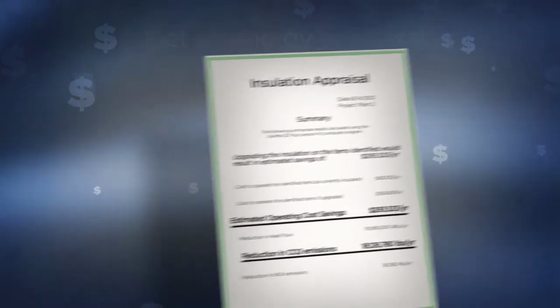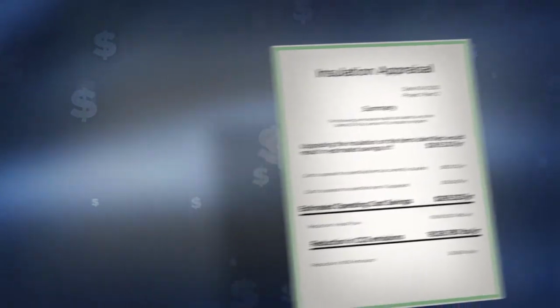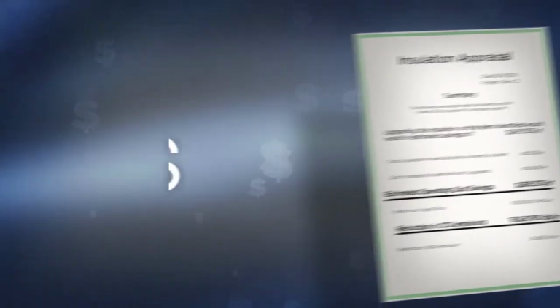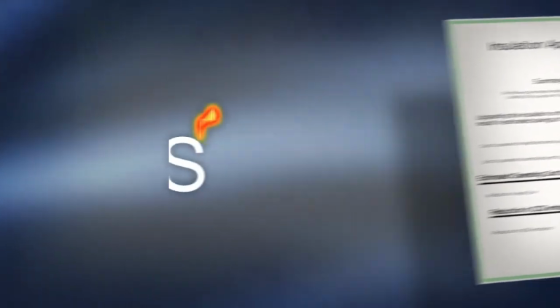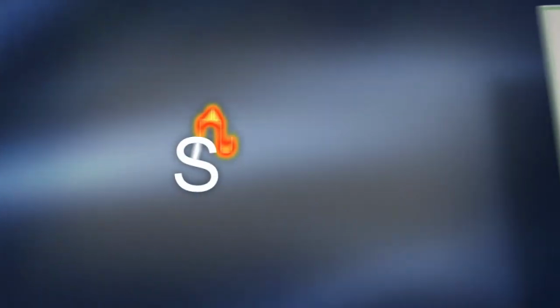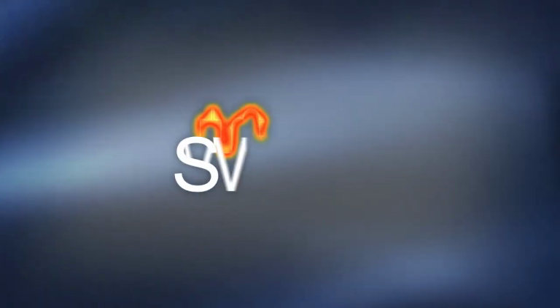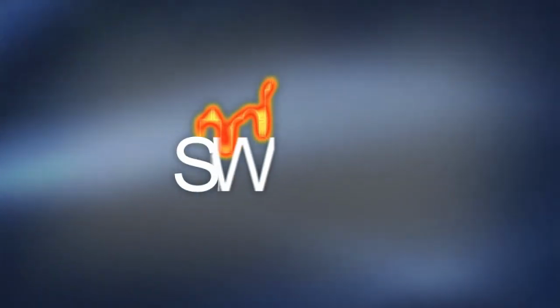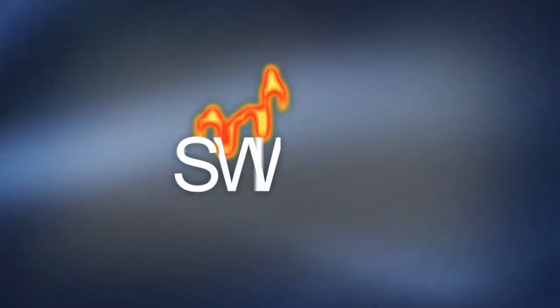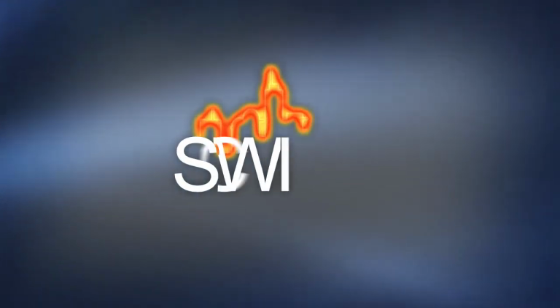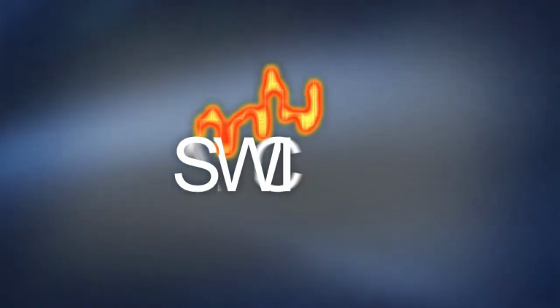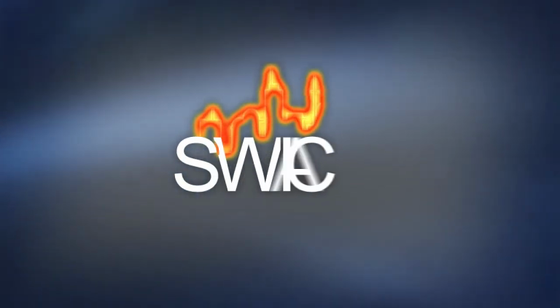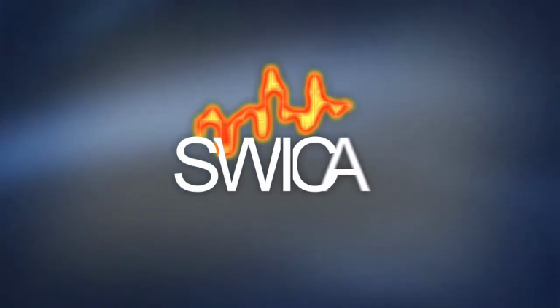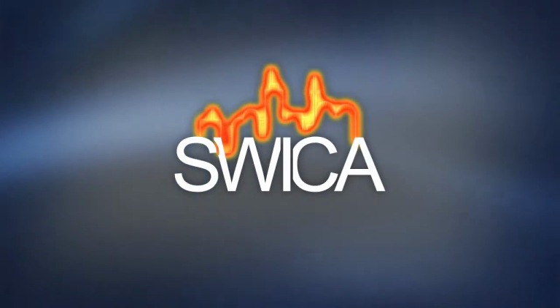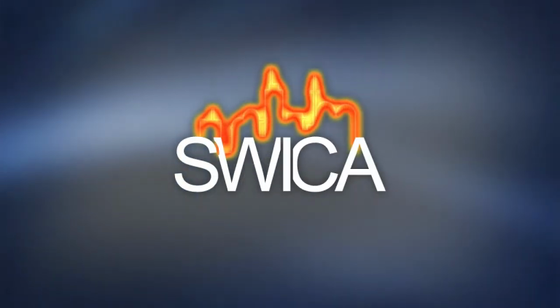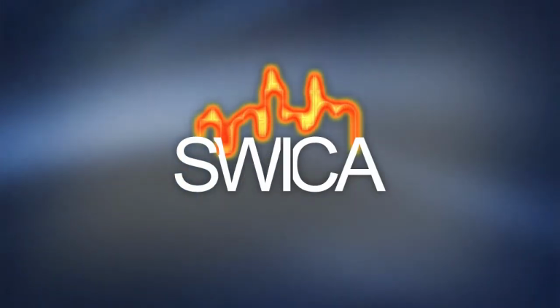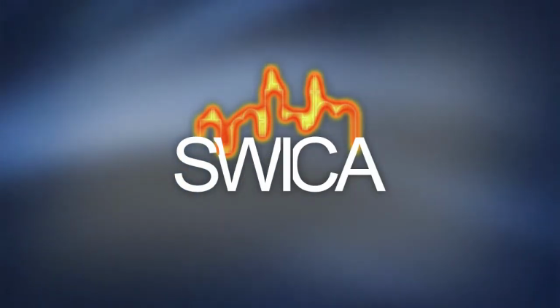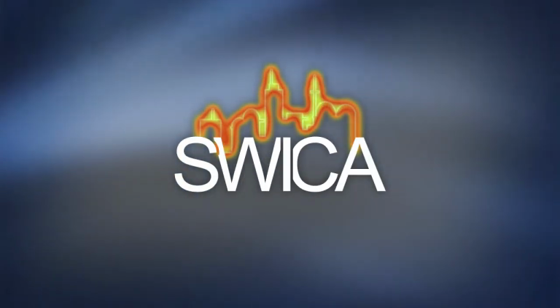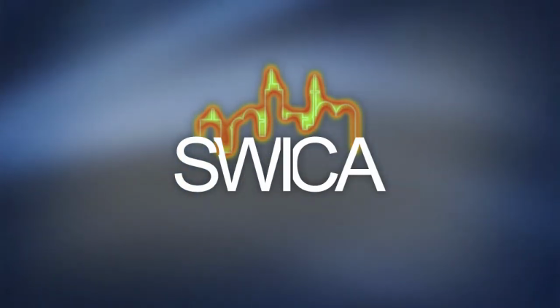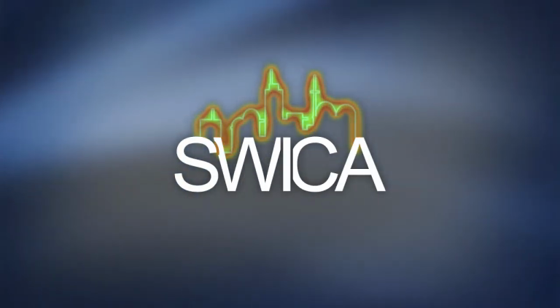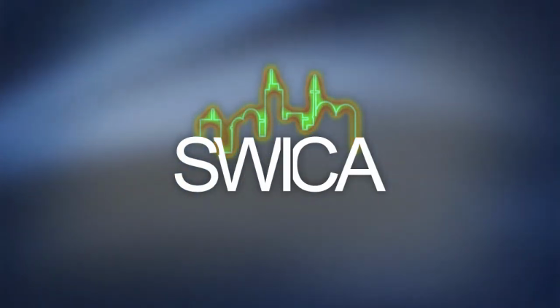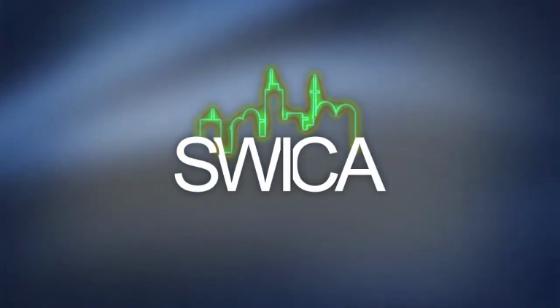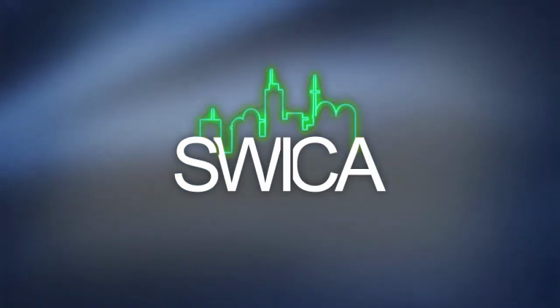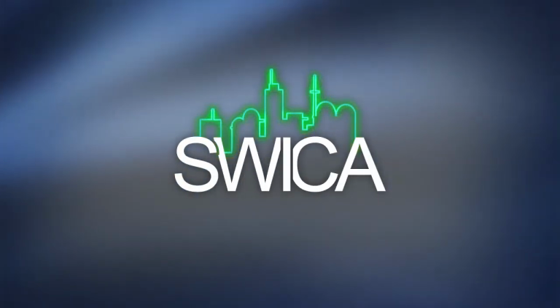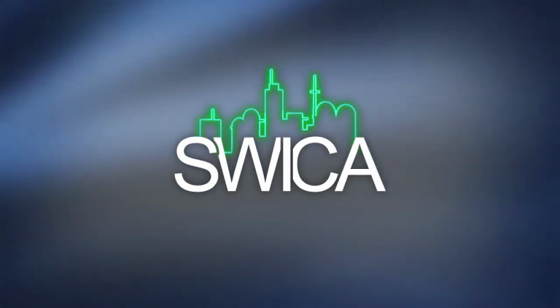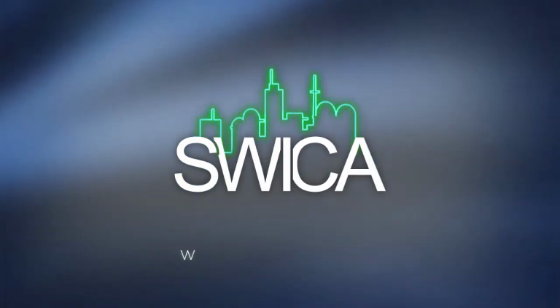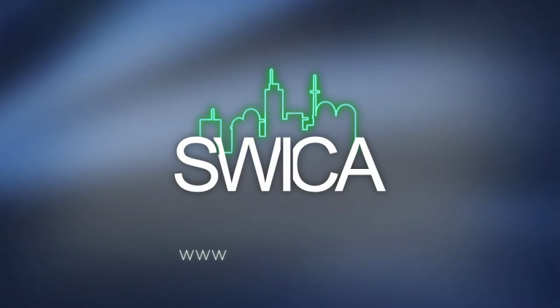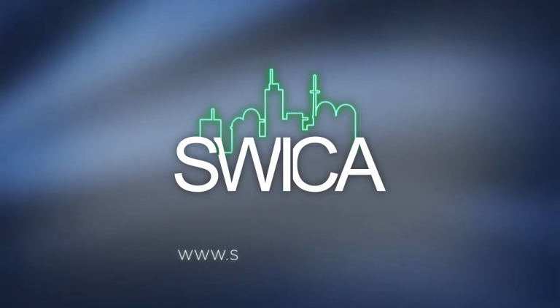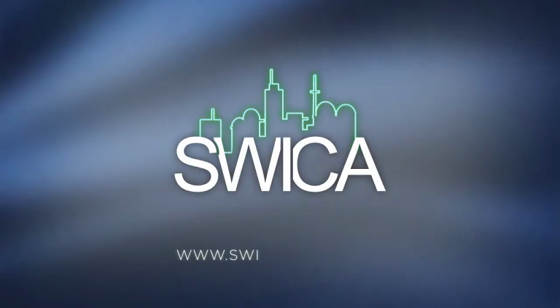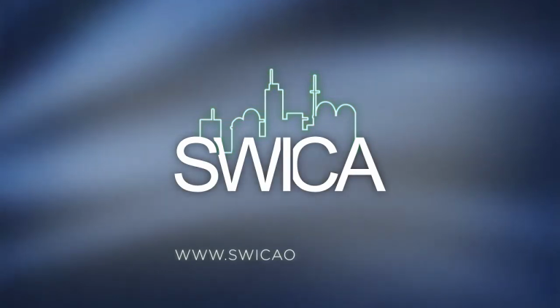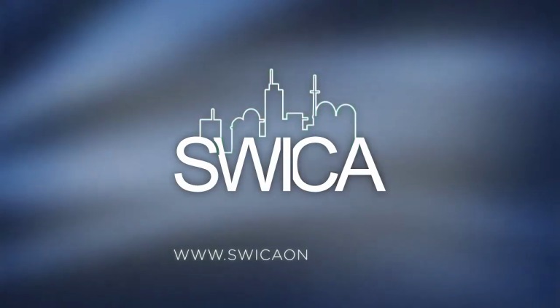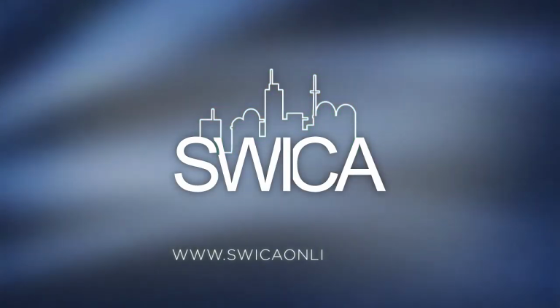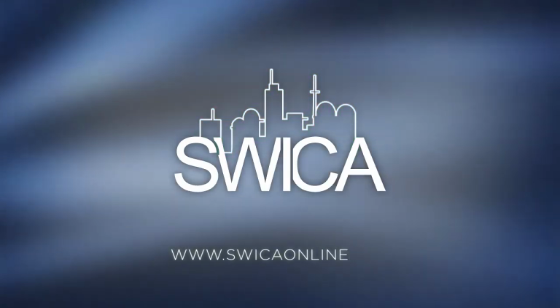Contact Southwest Insulation Contractors Association to find insulation experts near you.